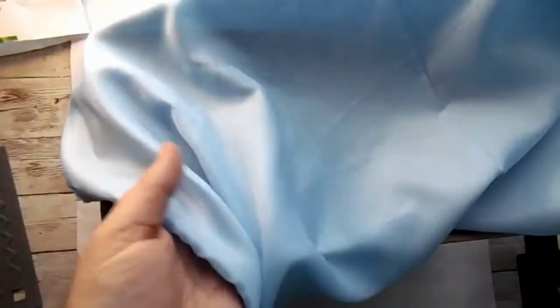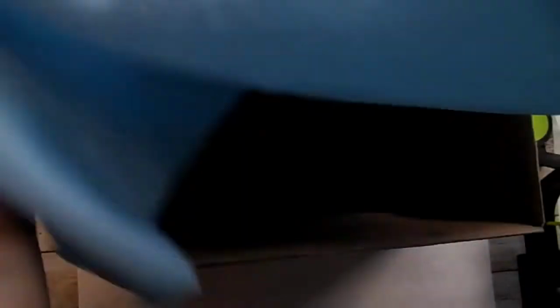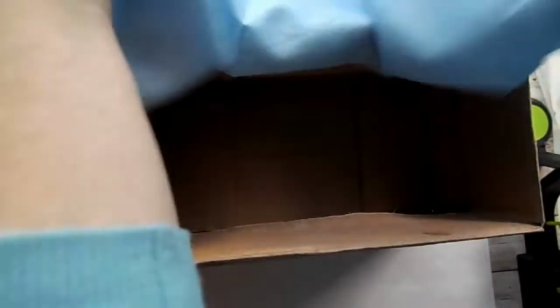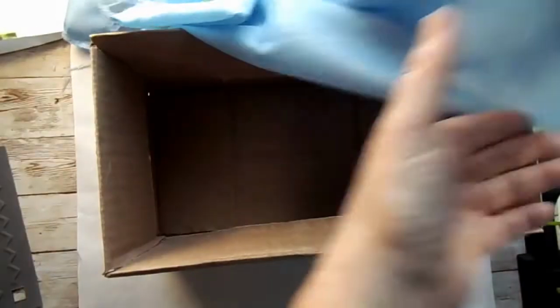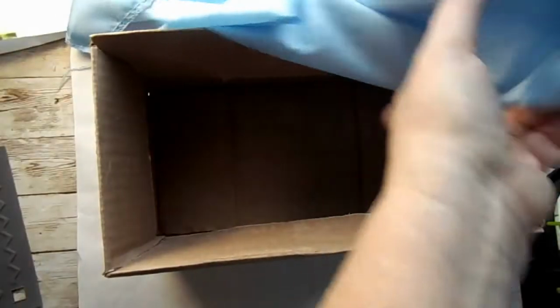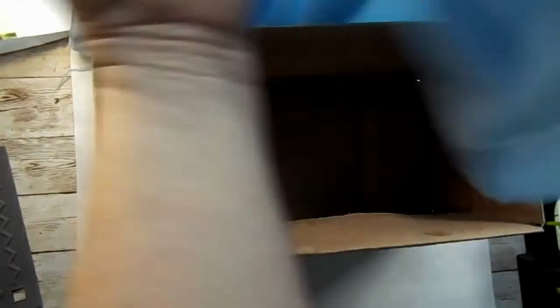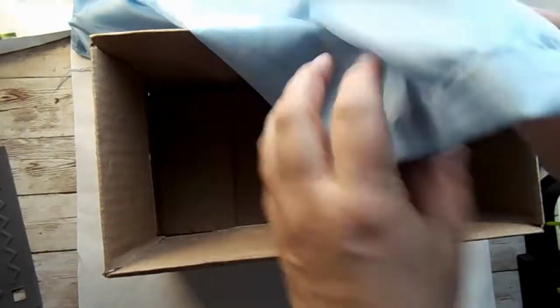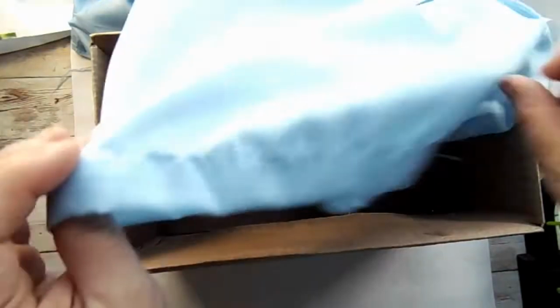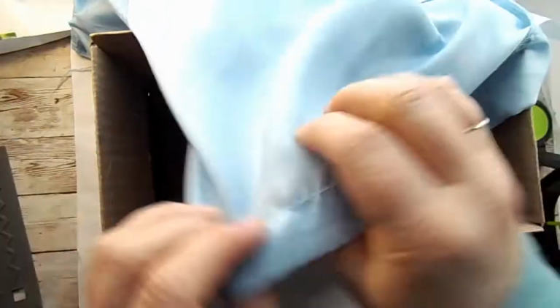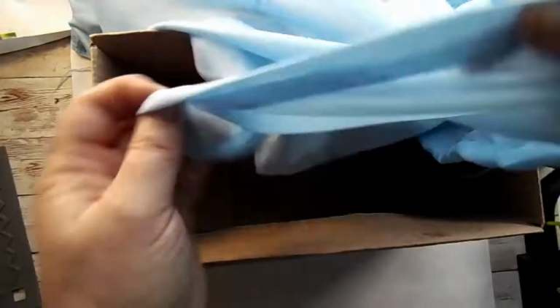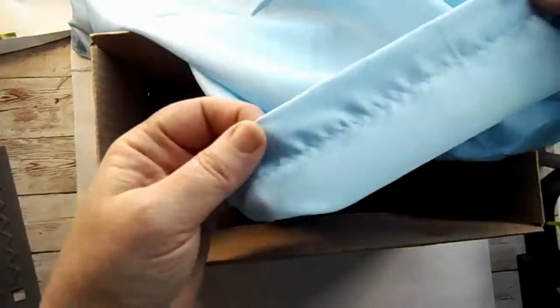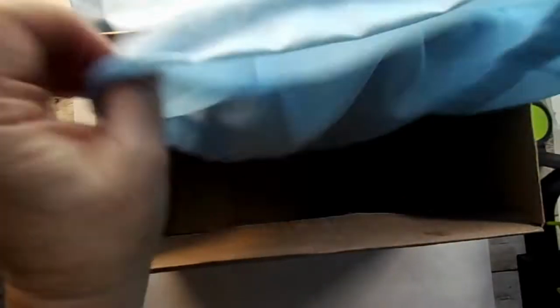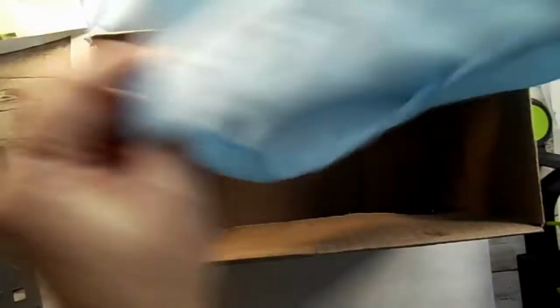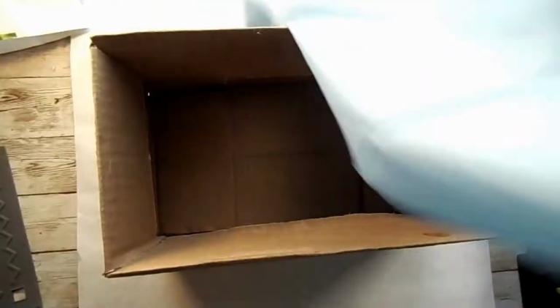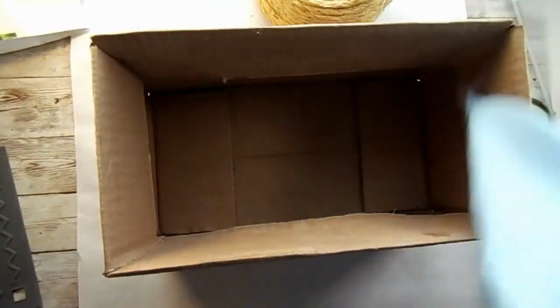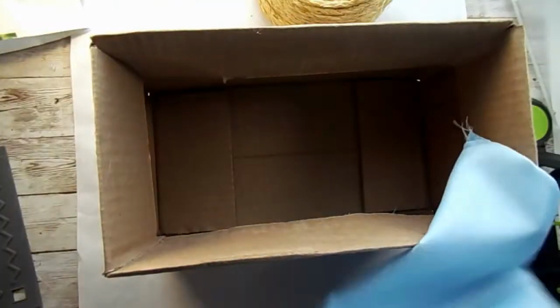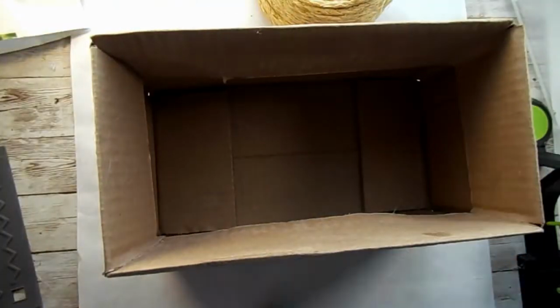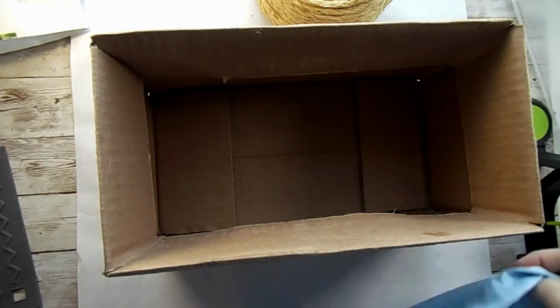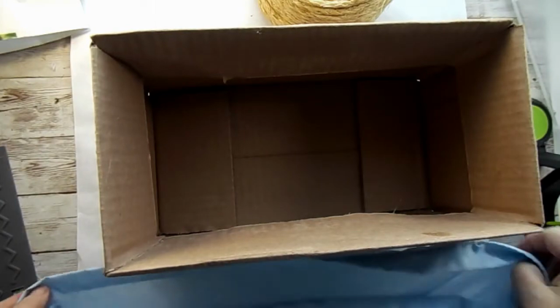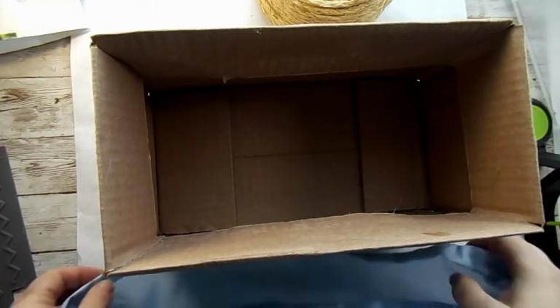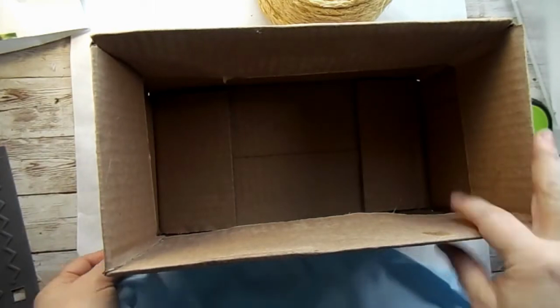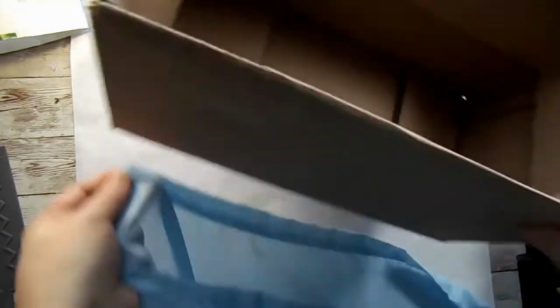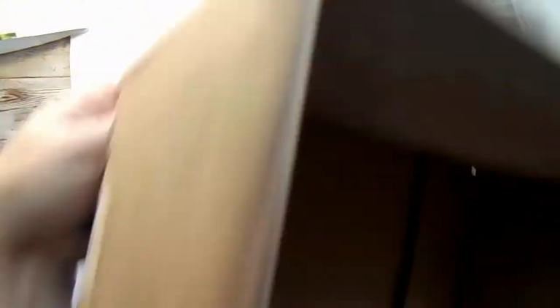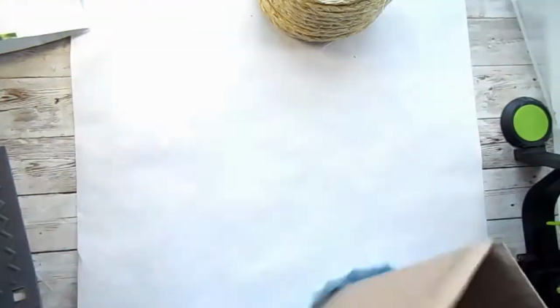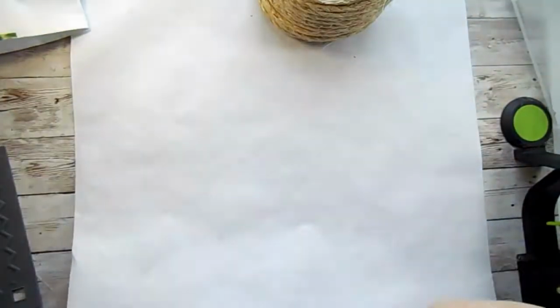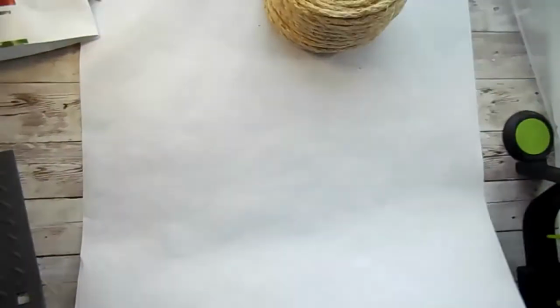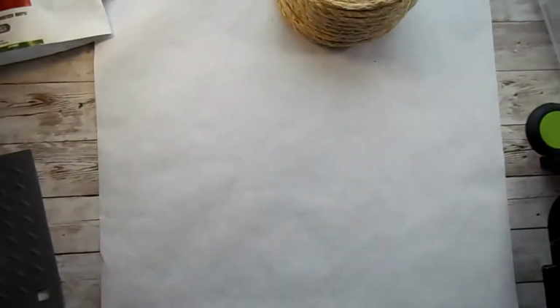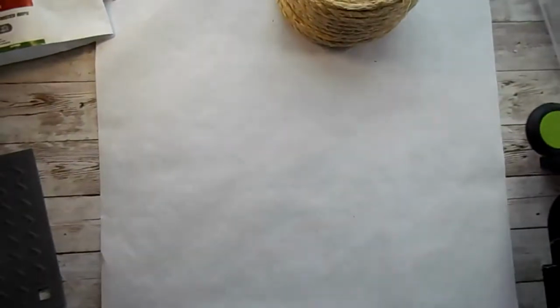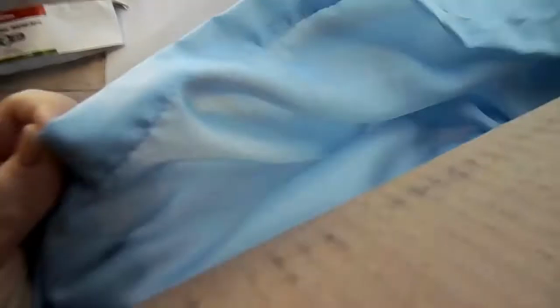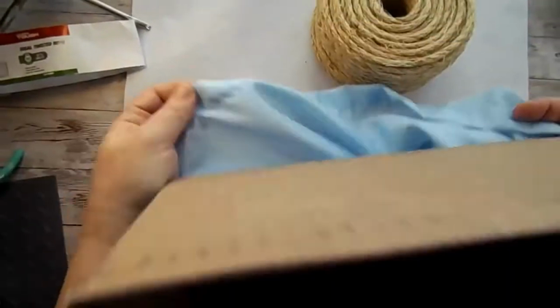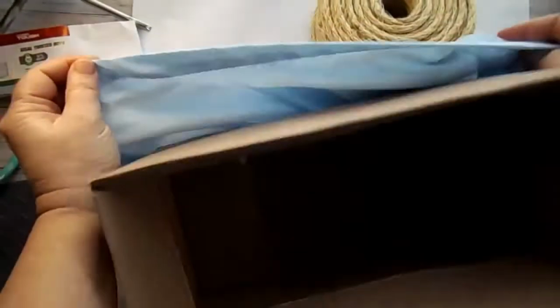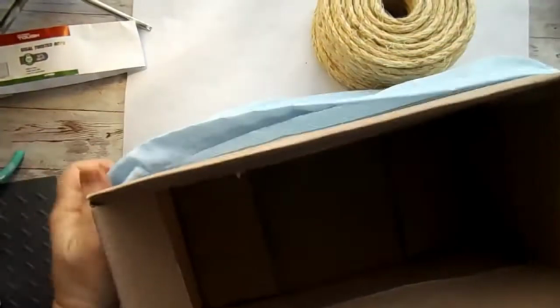Next I took this pillowcase from the Dollar Tree, turned it inside out, and I'm going to put the box inside it.